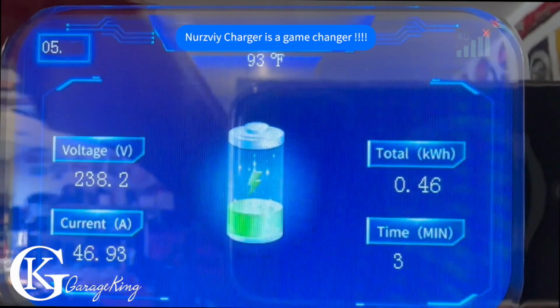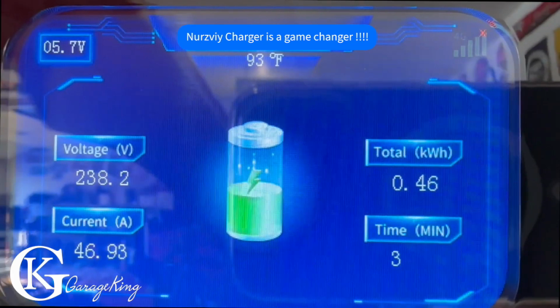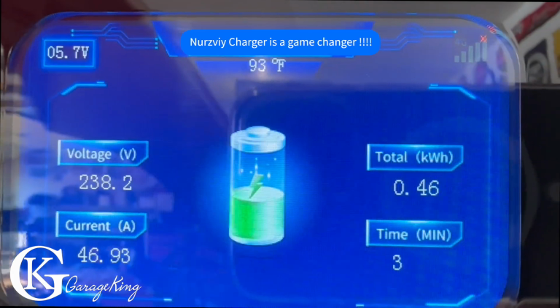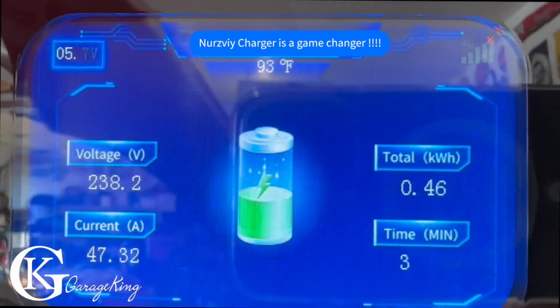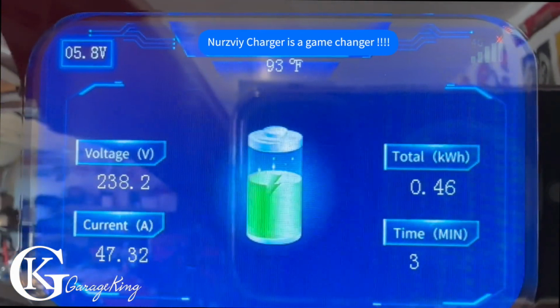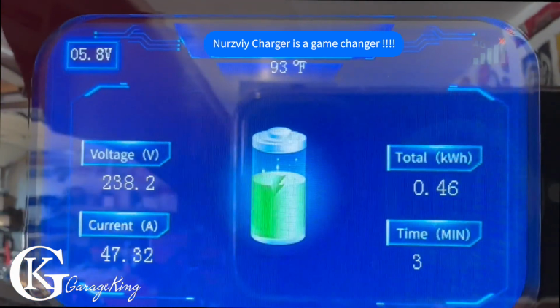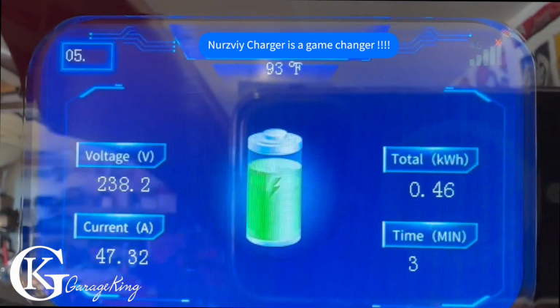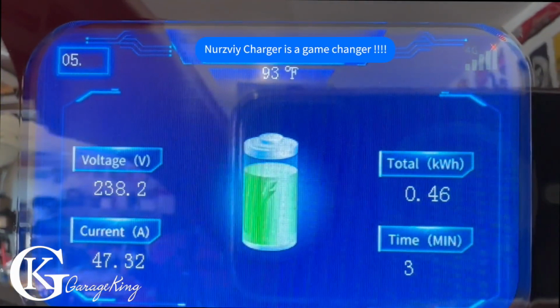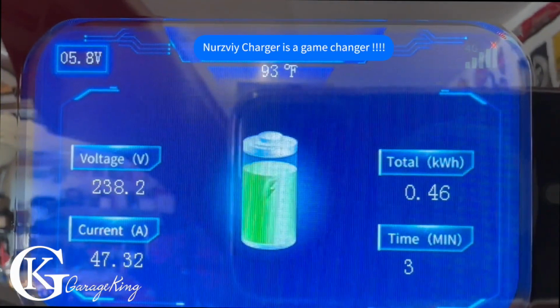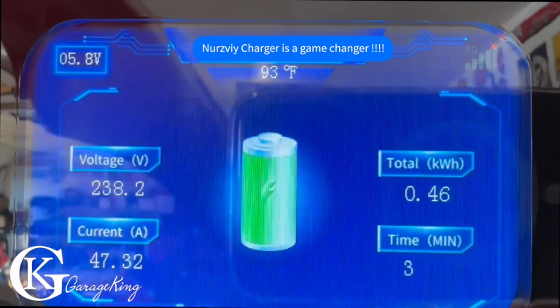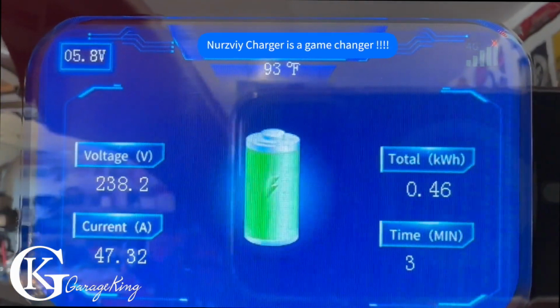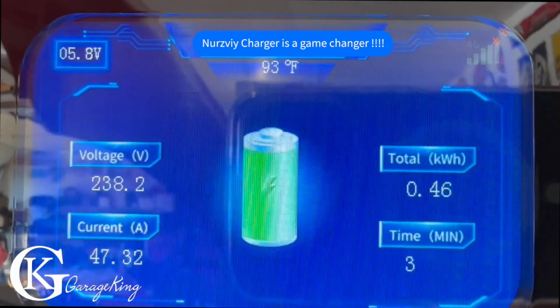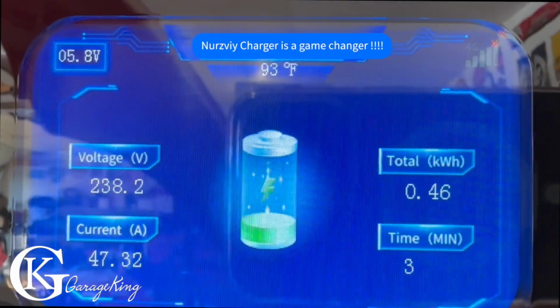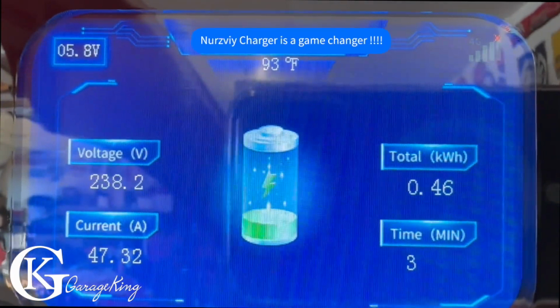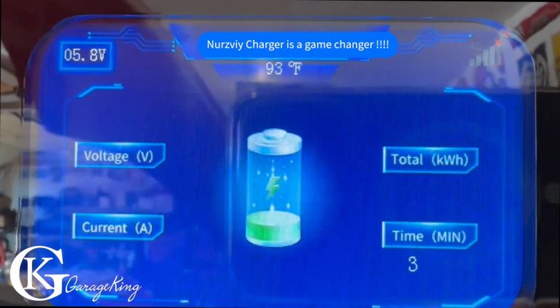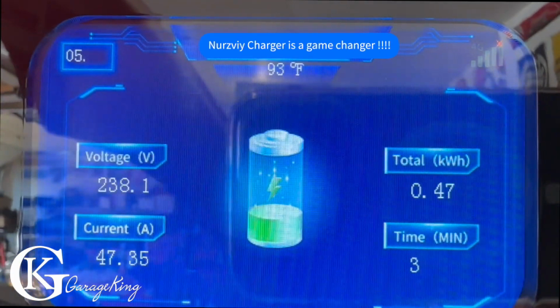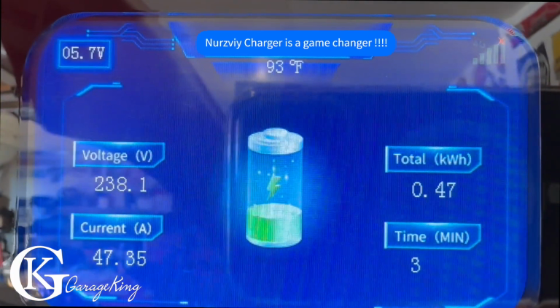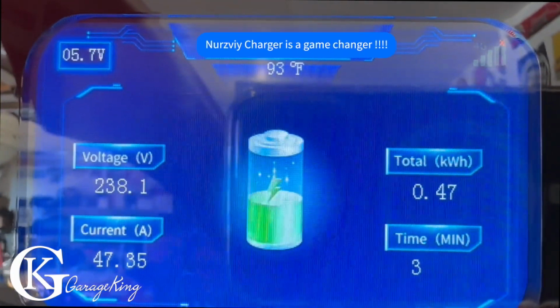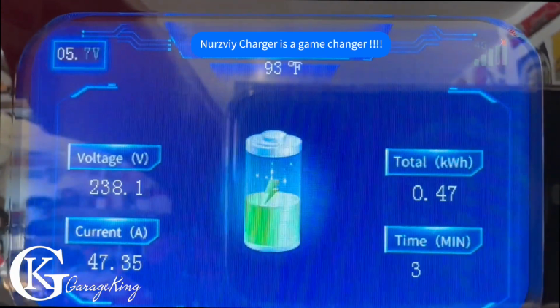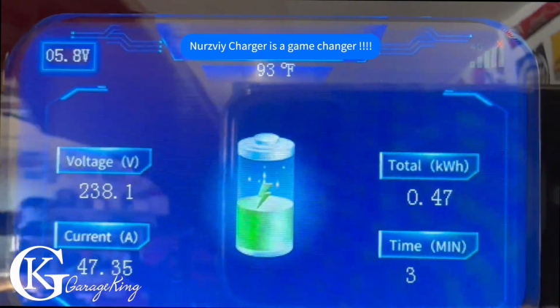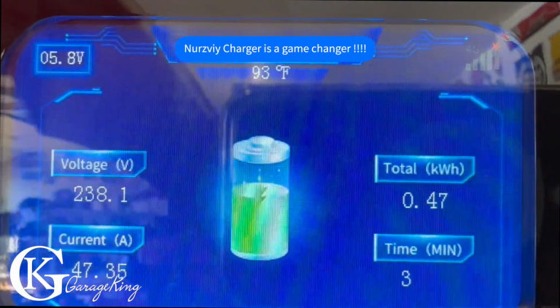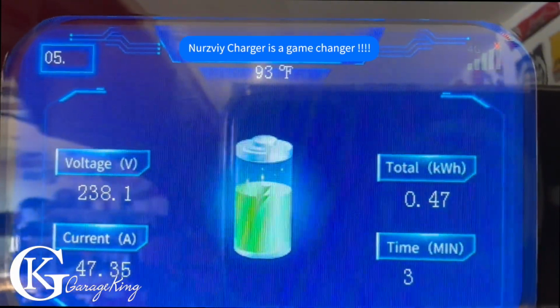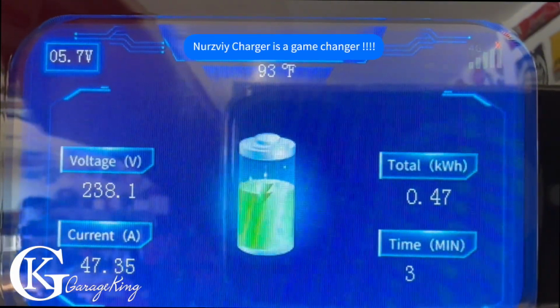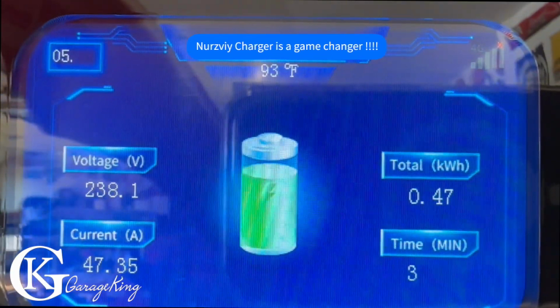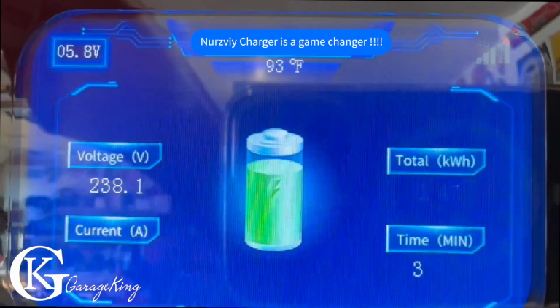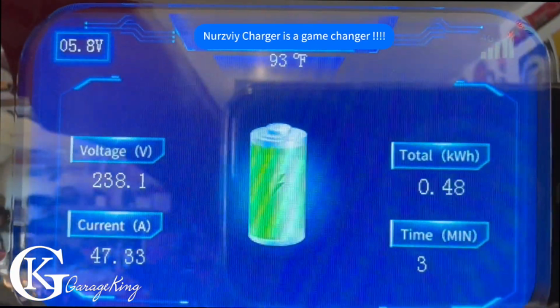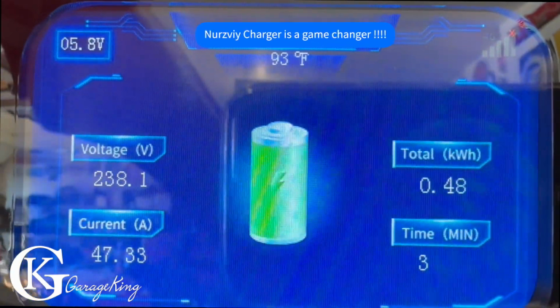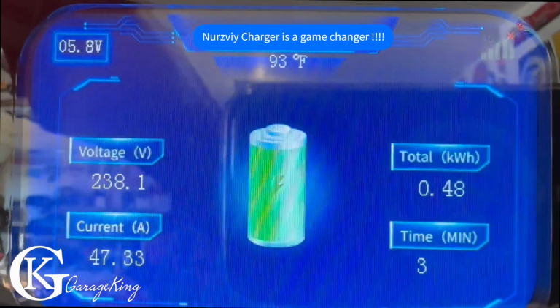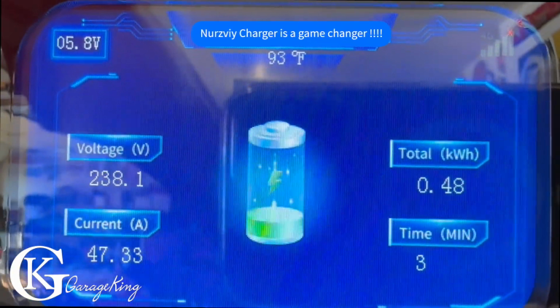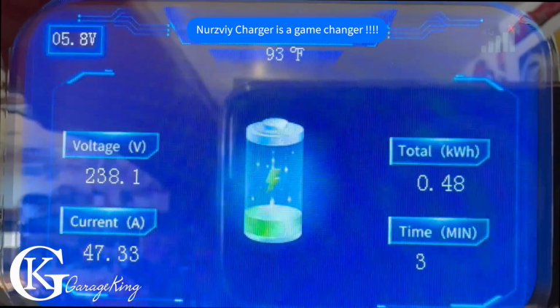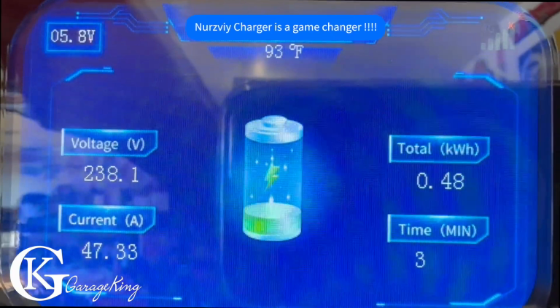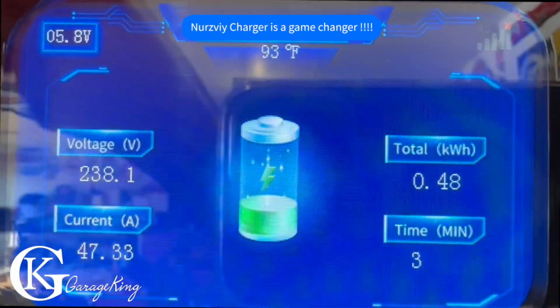Good day everyone, GarageKing here and I'm looking for another charger. Came across this NERSV — let me tell you all about it.